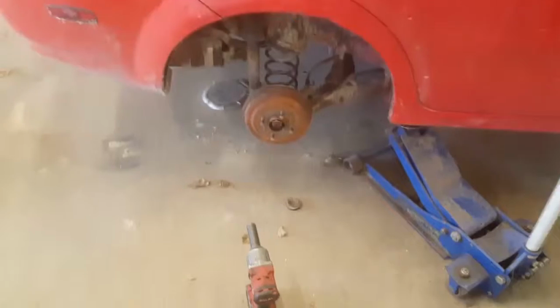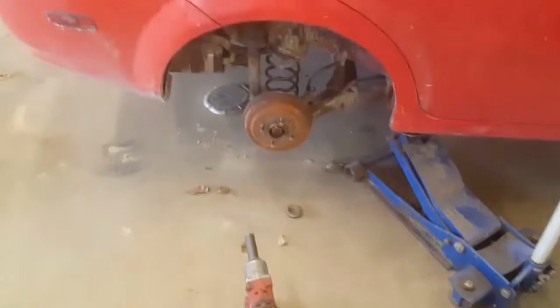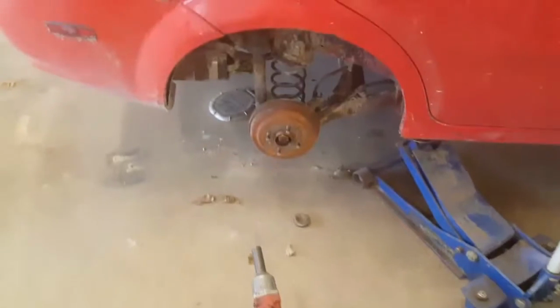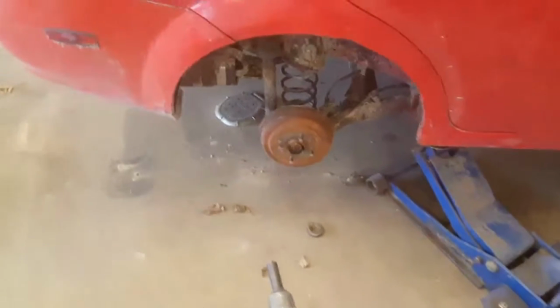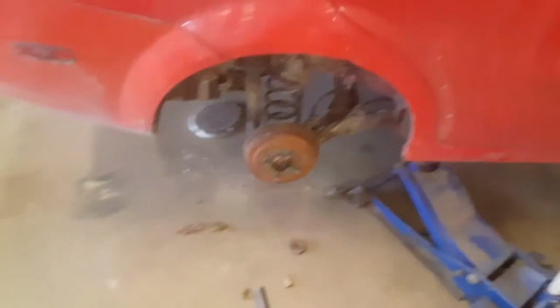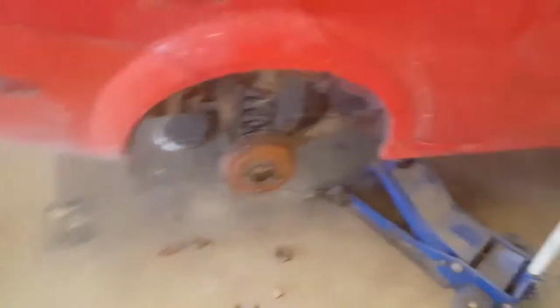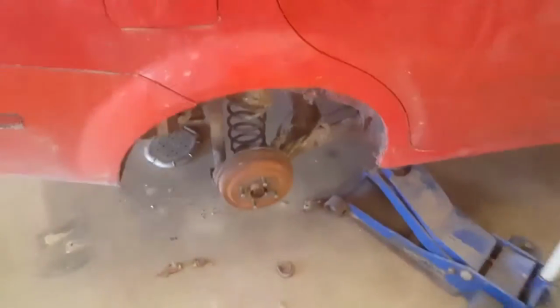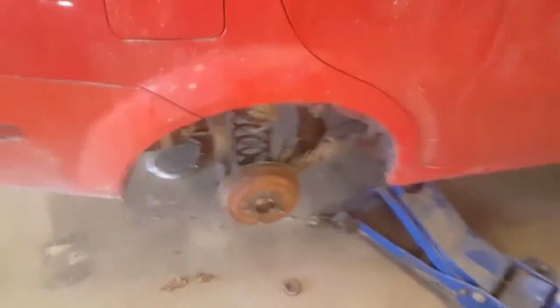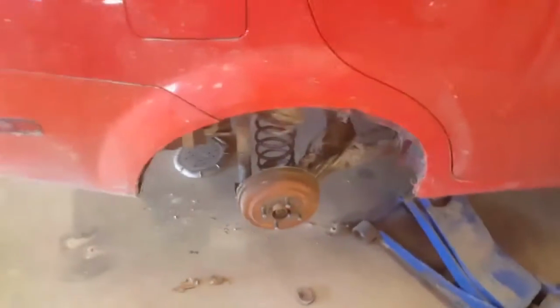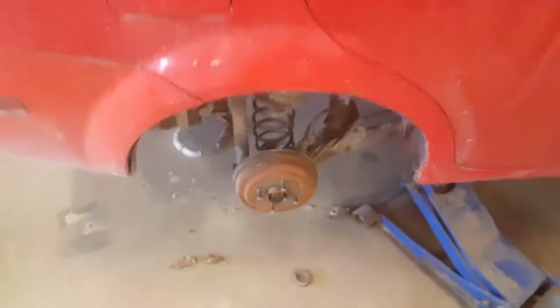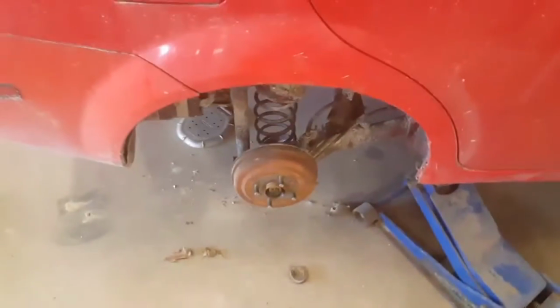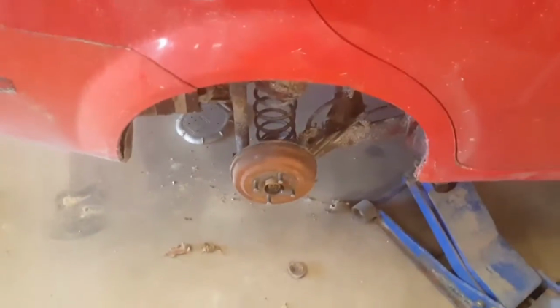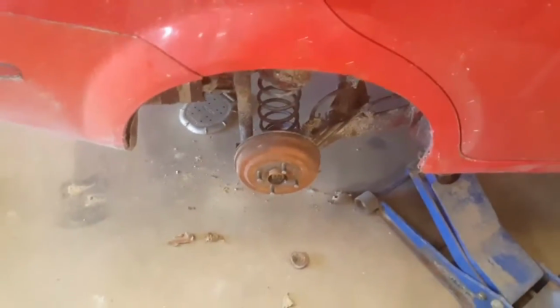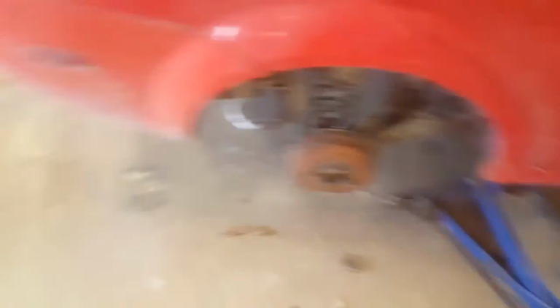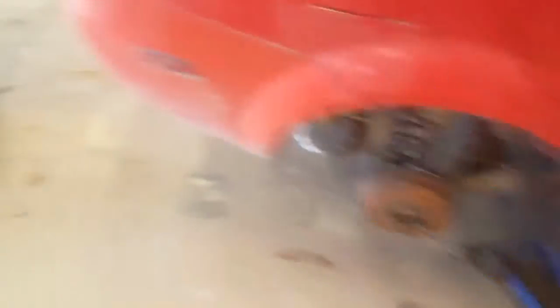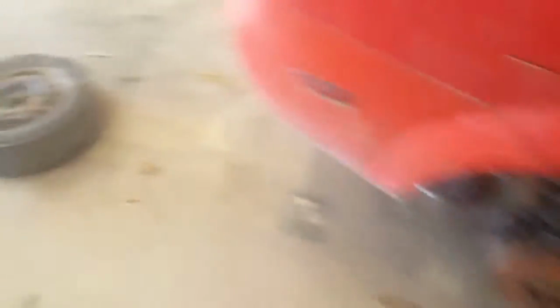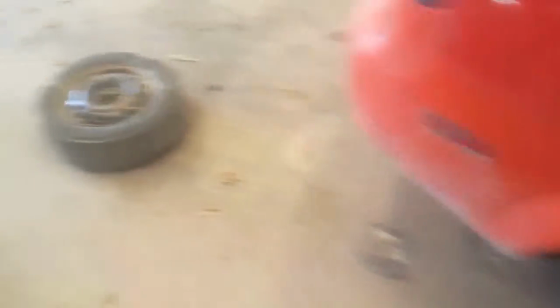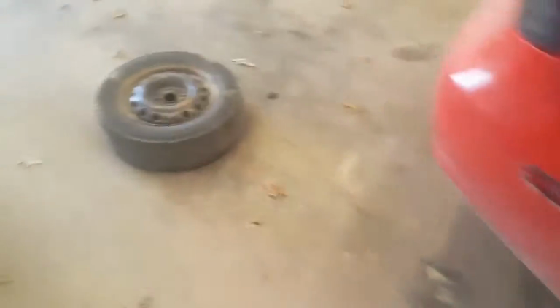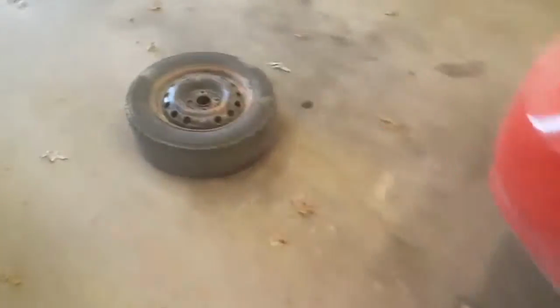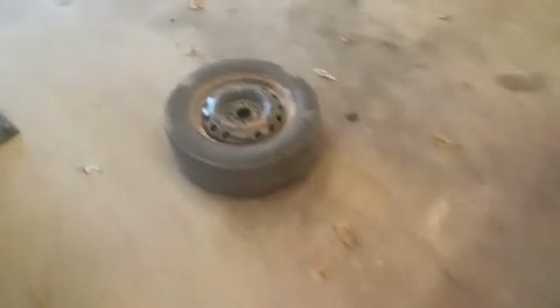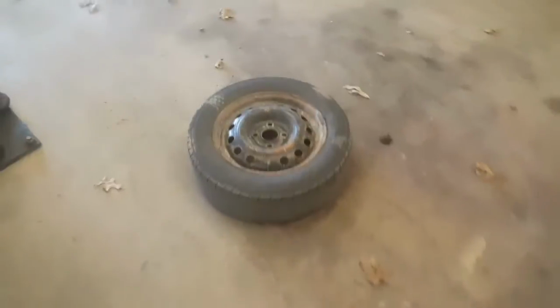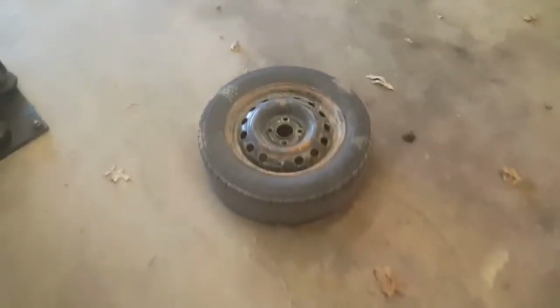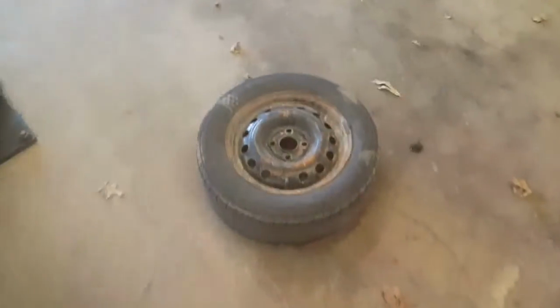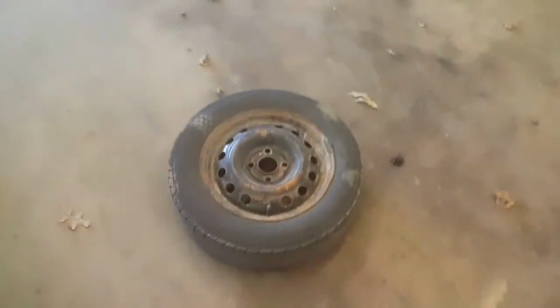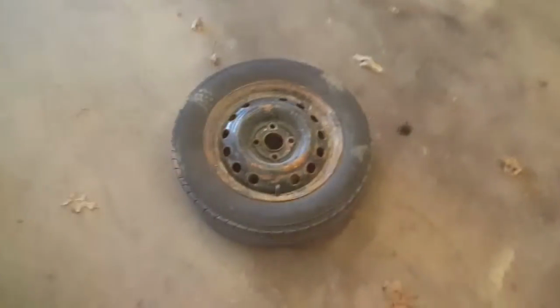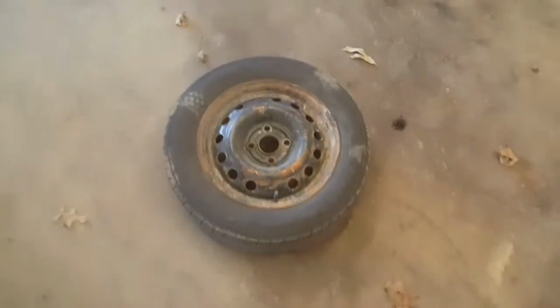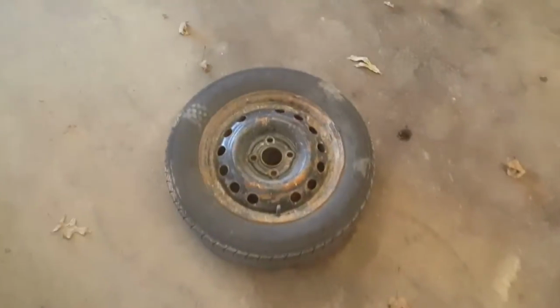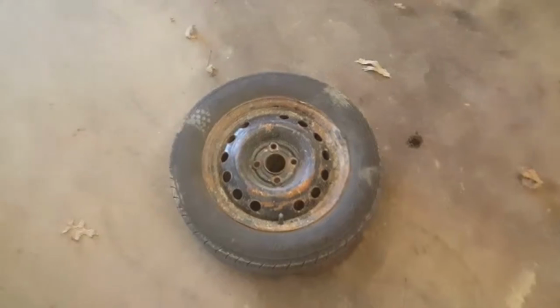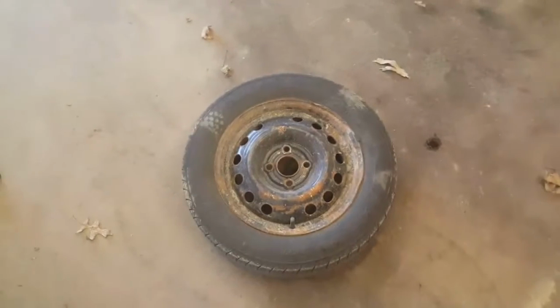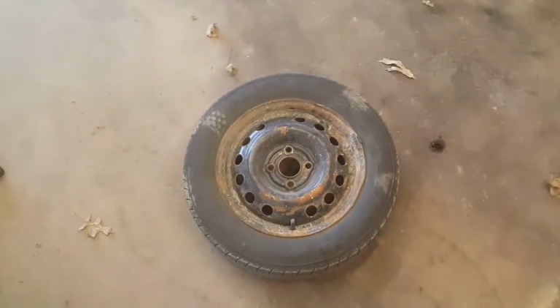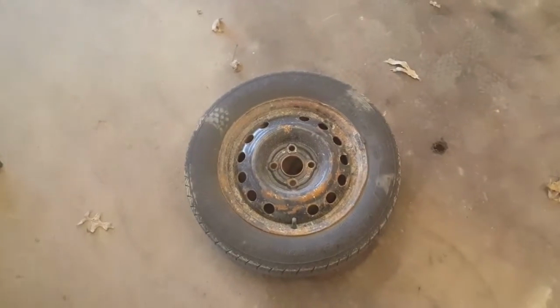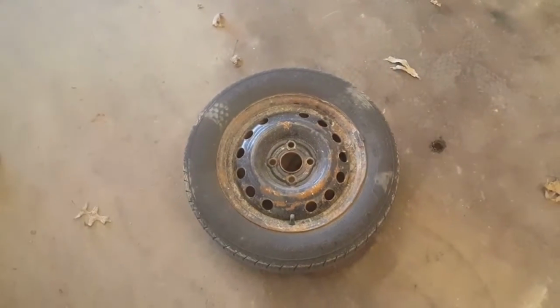Alright, today I'm going to be showing you how to make your old rusty rims look new.